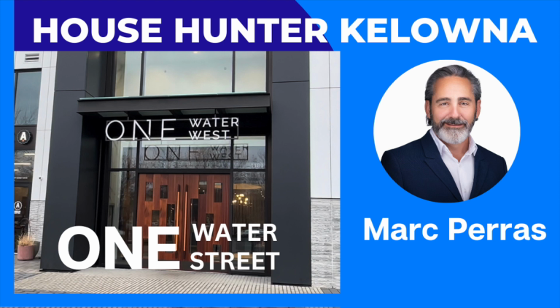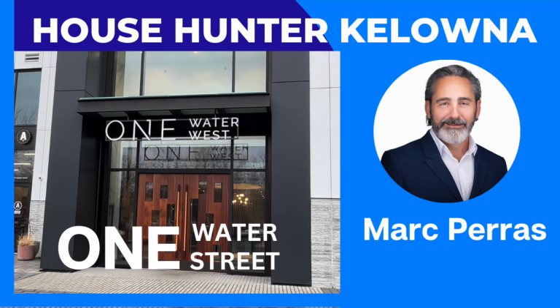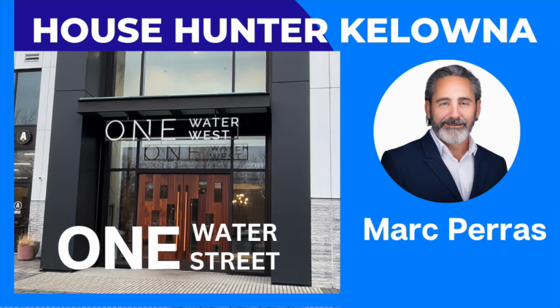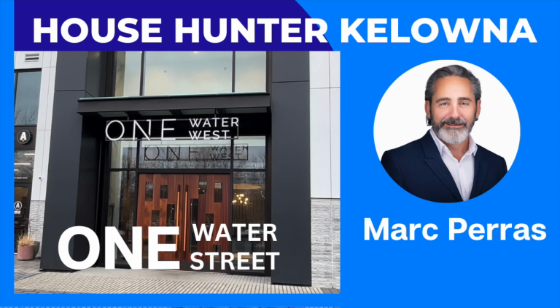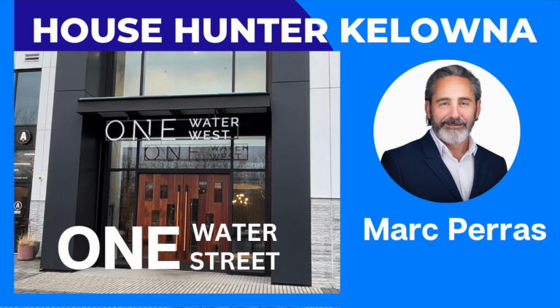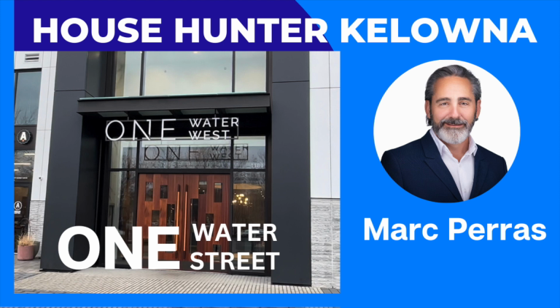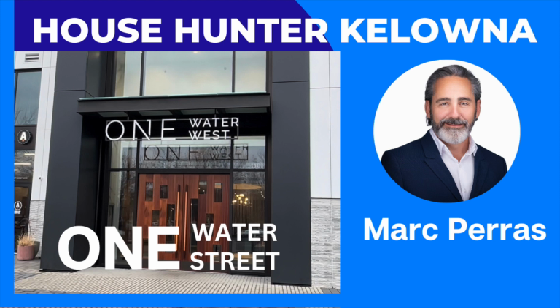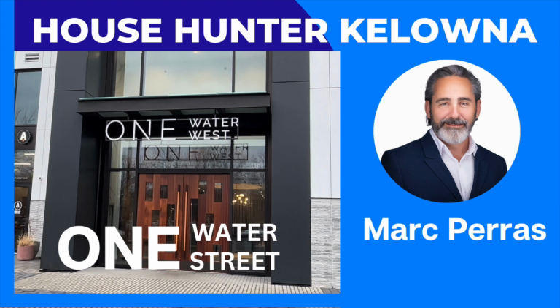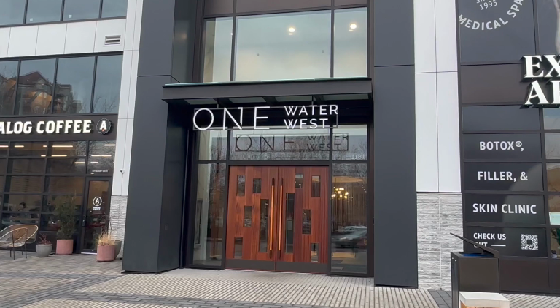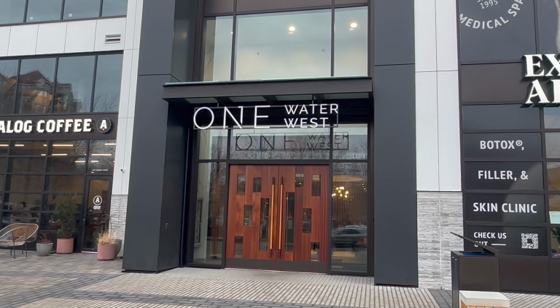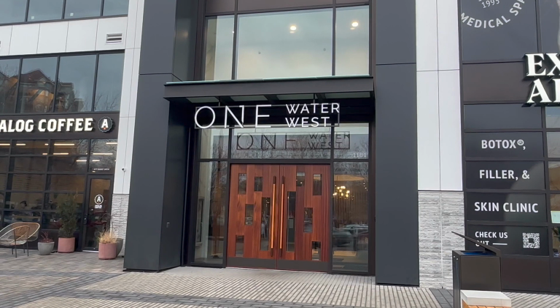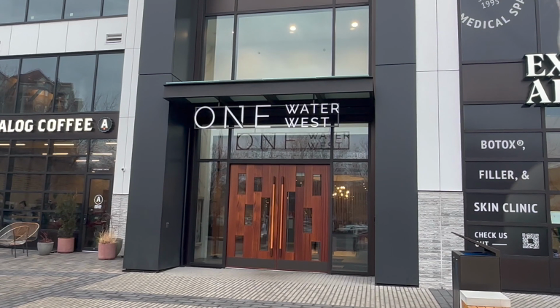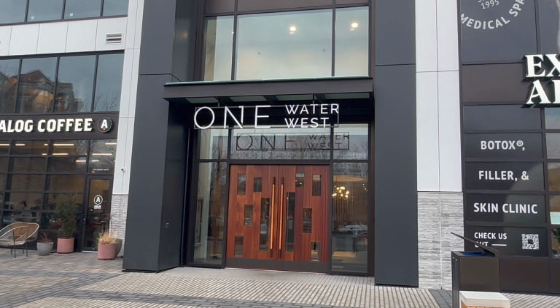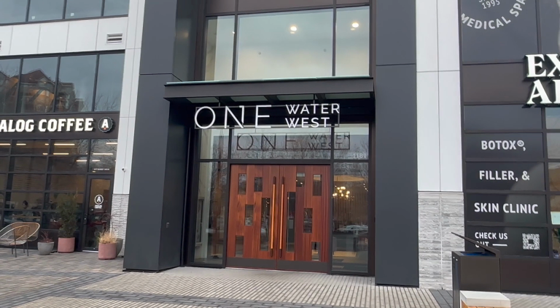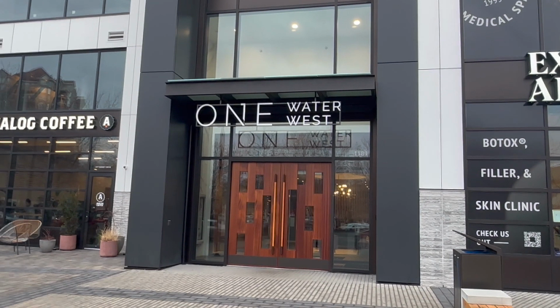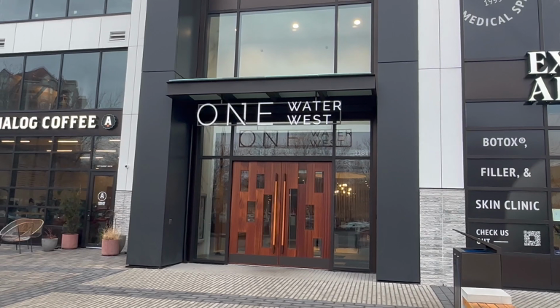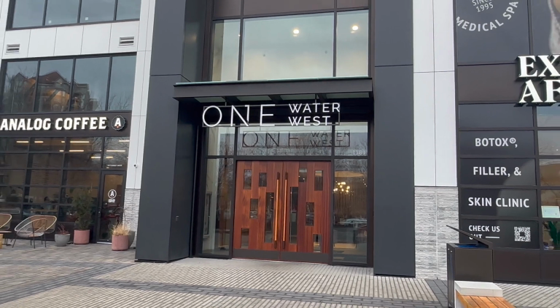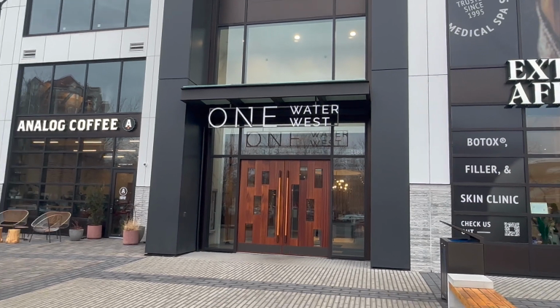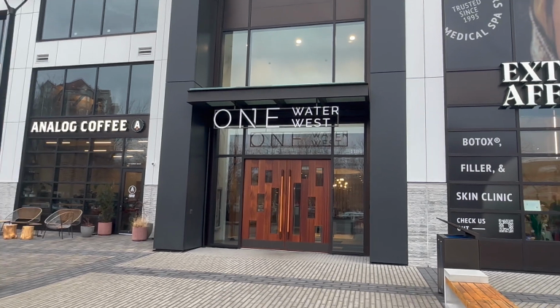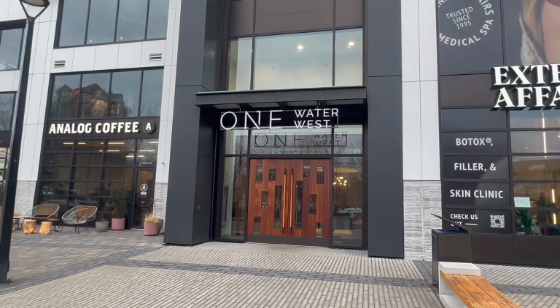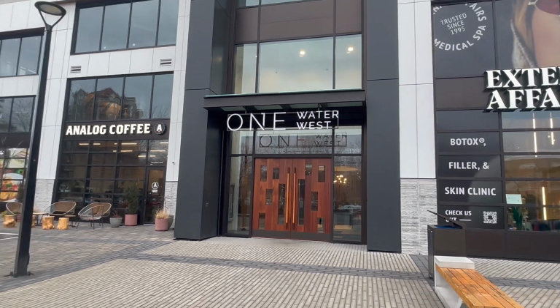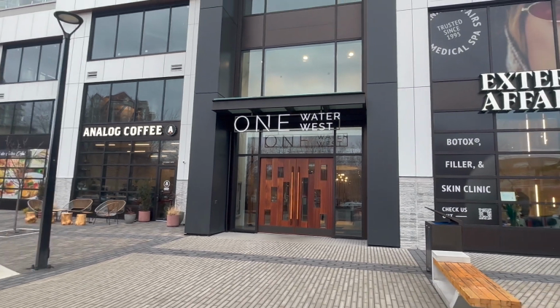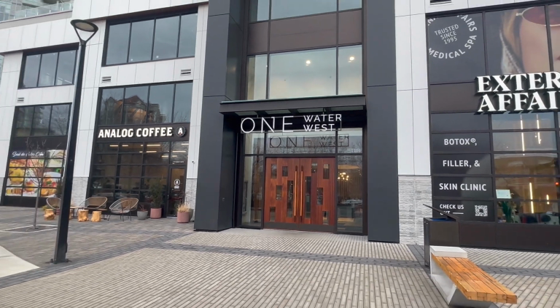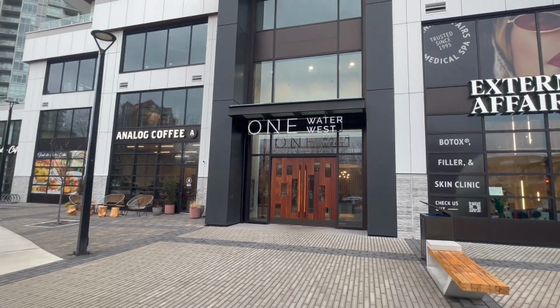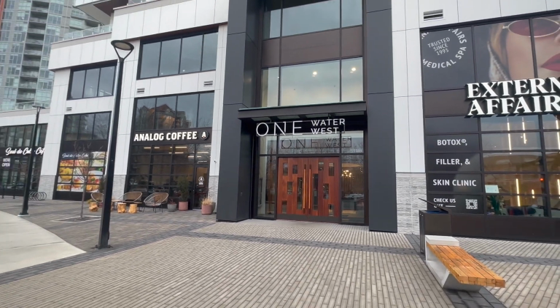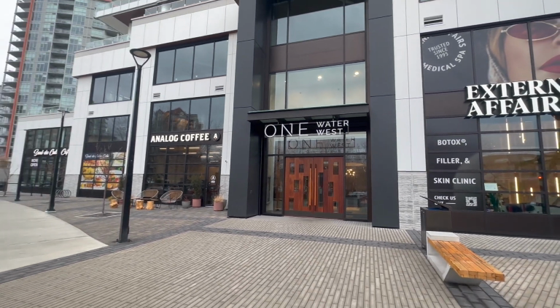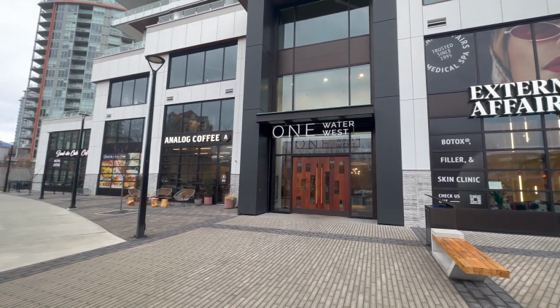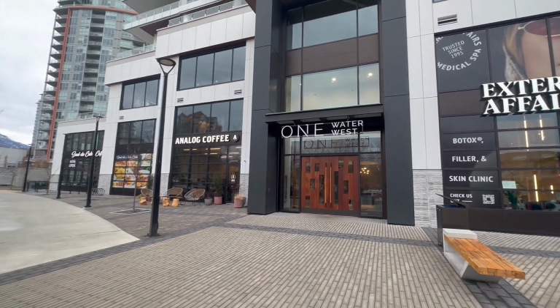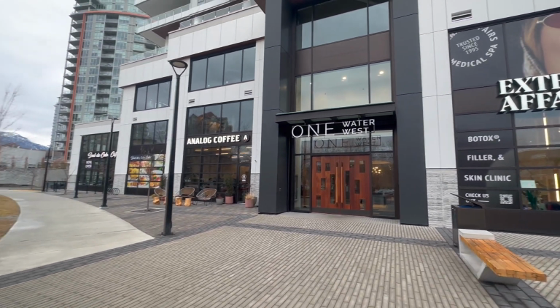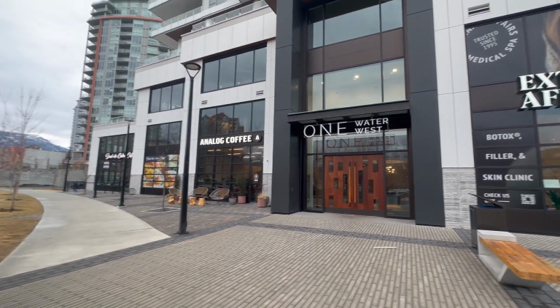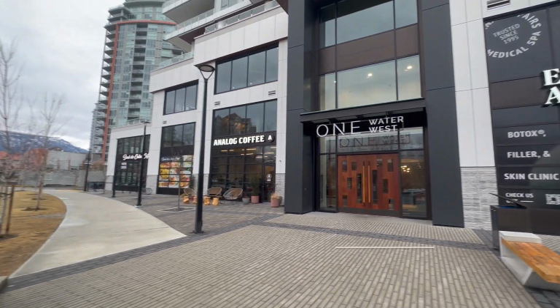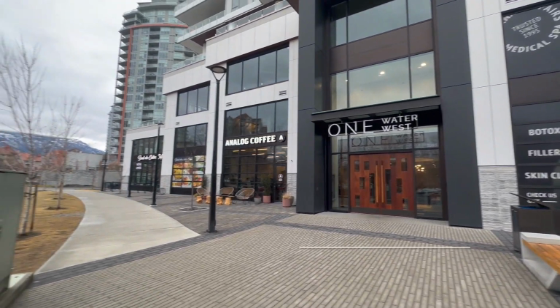Hi, I'm Mark Paris with RE/MAX Kelowna, and thanks for joining us for this House Hunters episode at One Water Street.